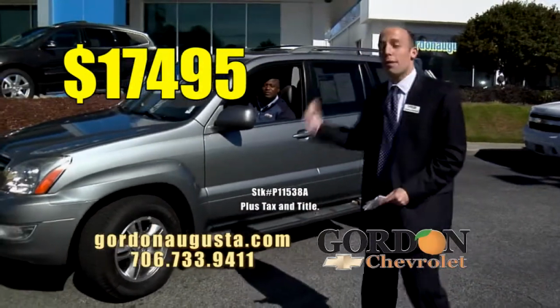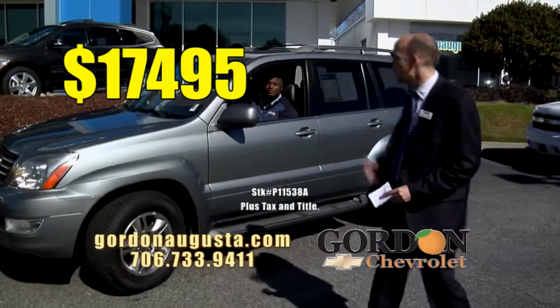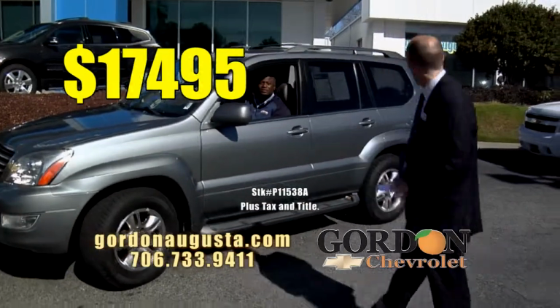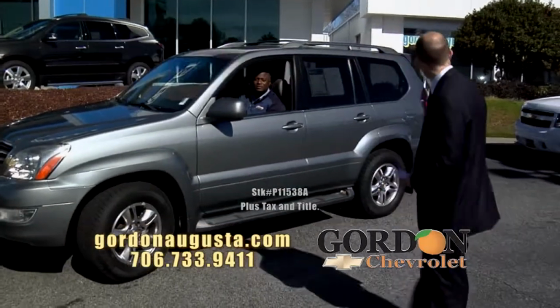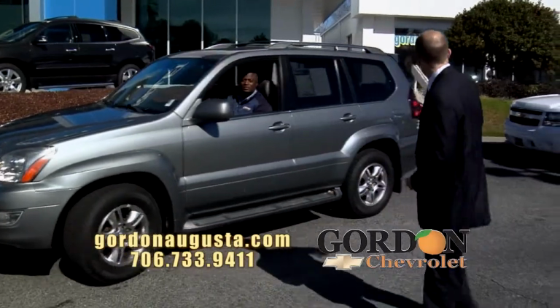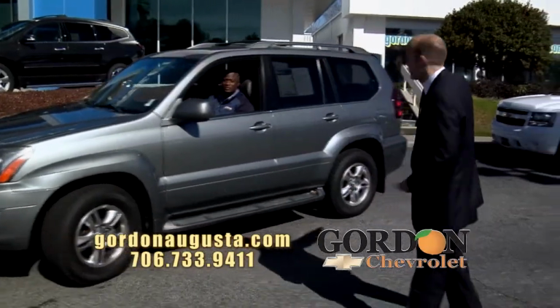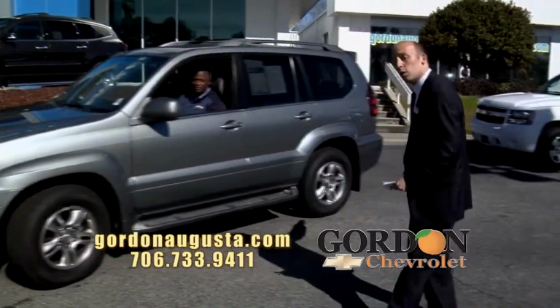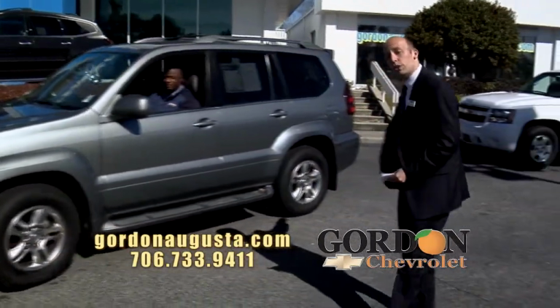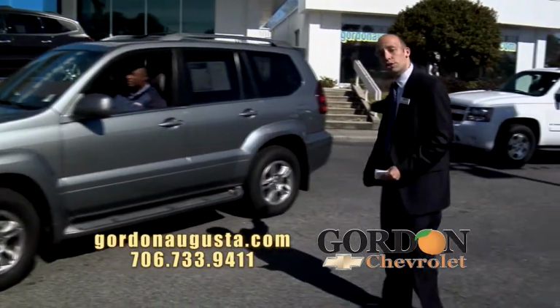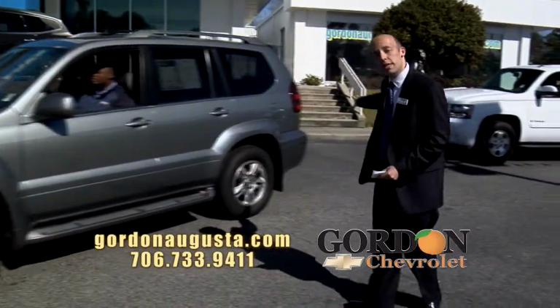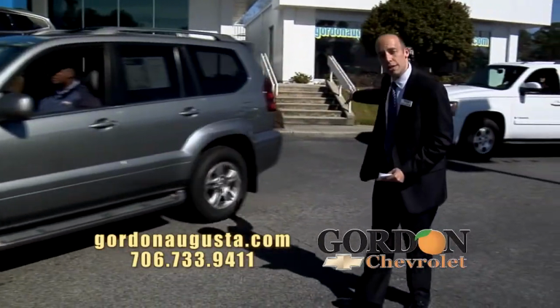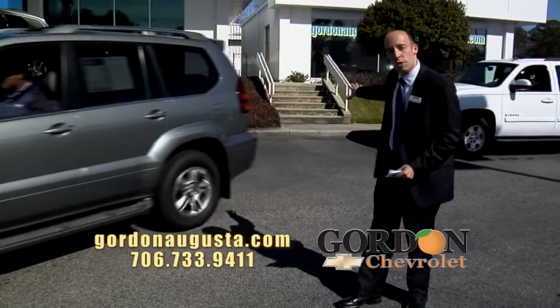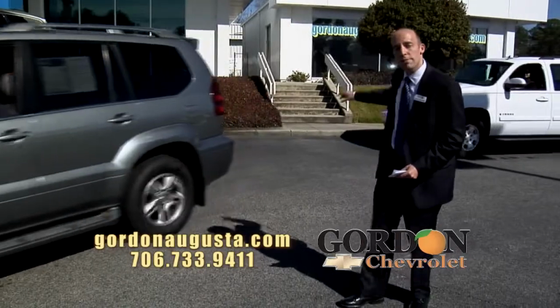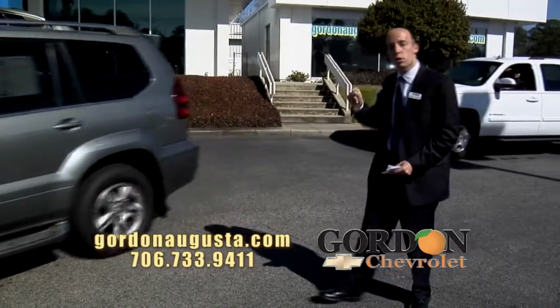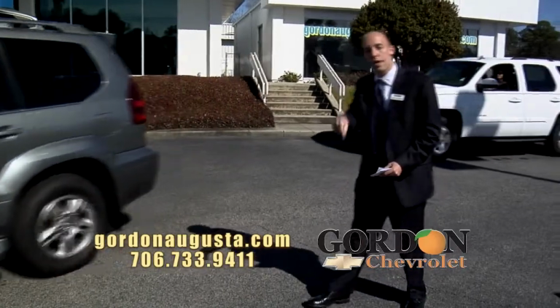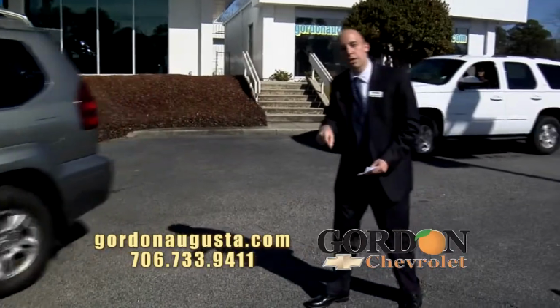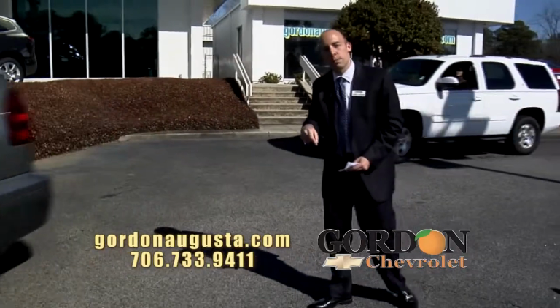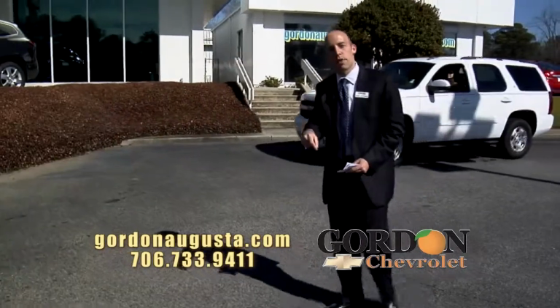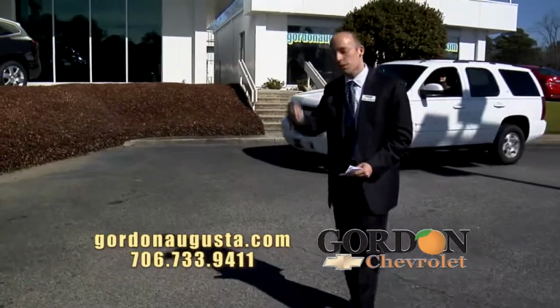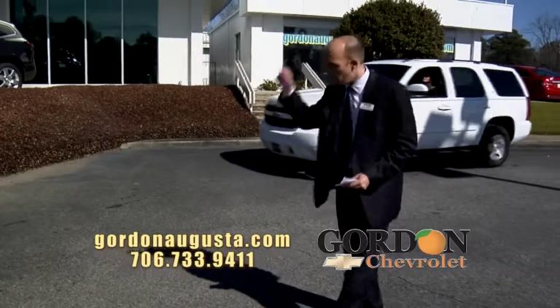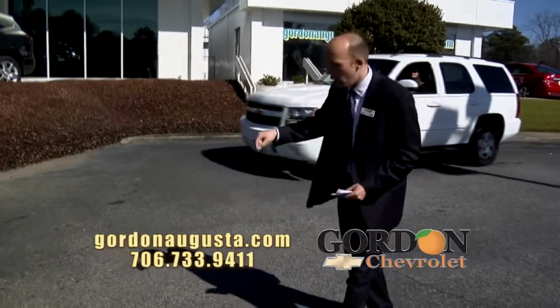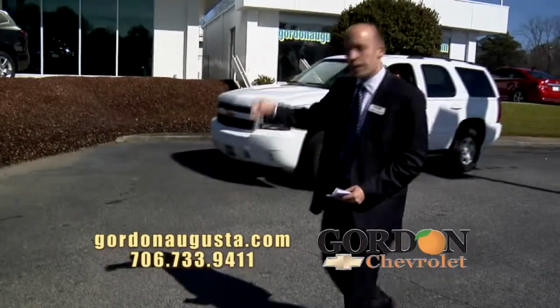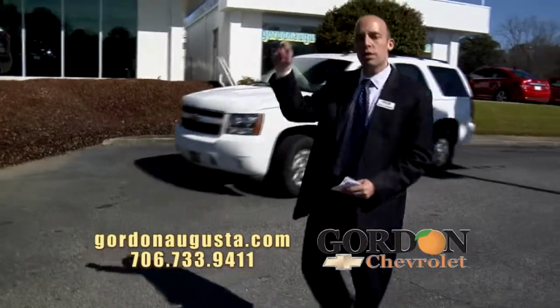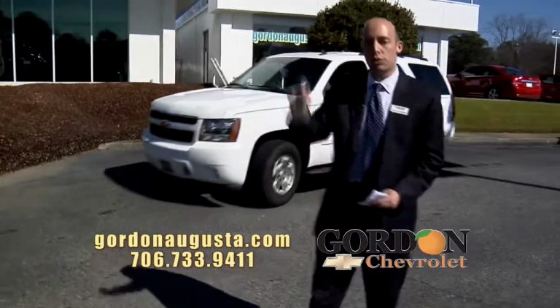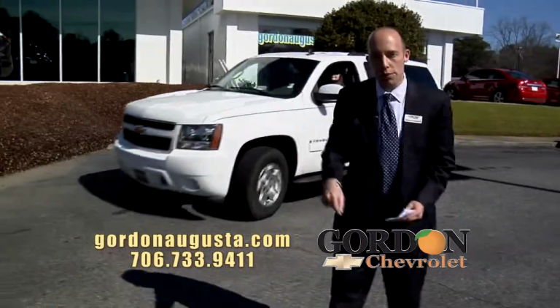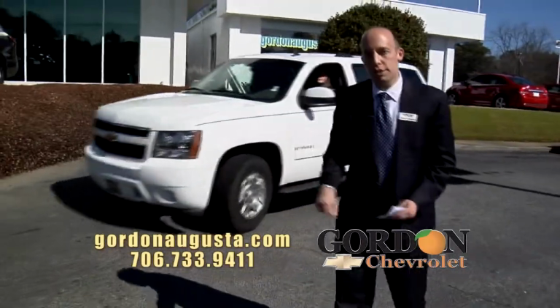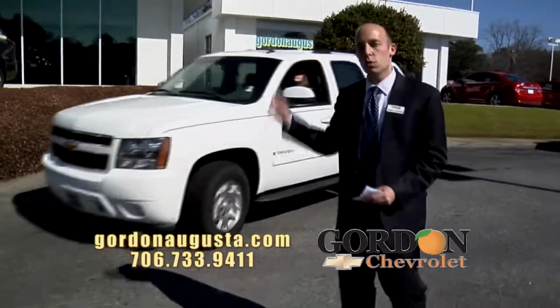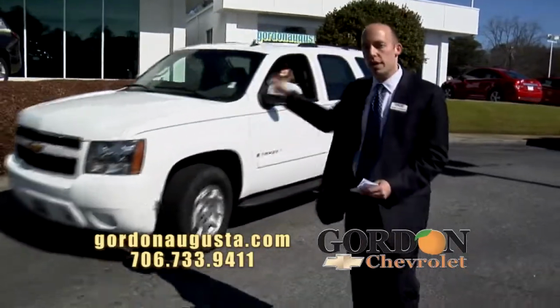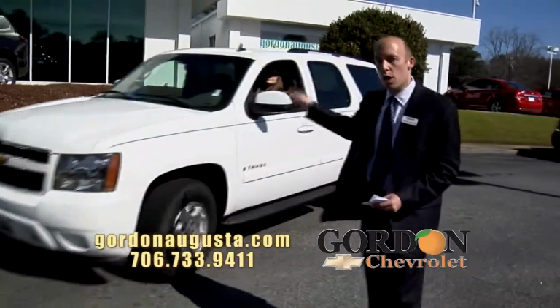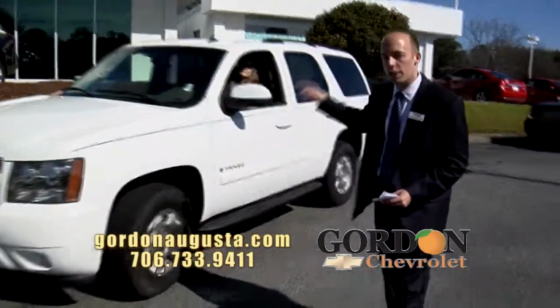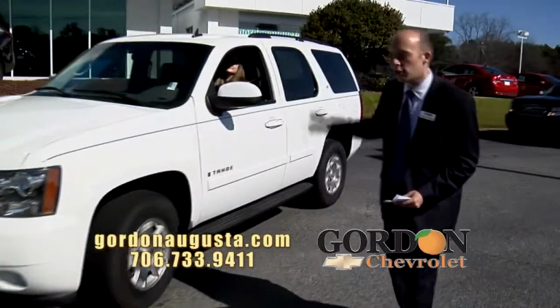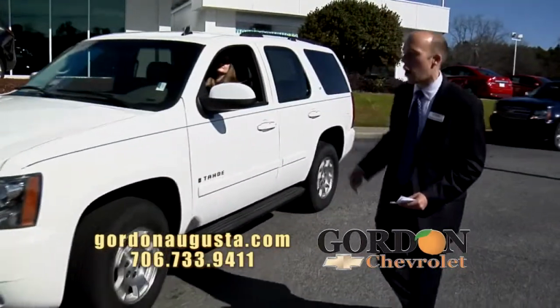Coming up behind it, a vehicle we just took in on trade. Great customer of ours — bought here, serviced here. We know this car.